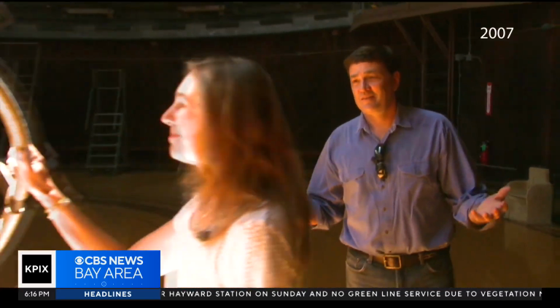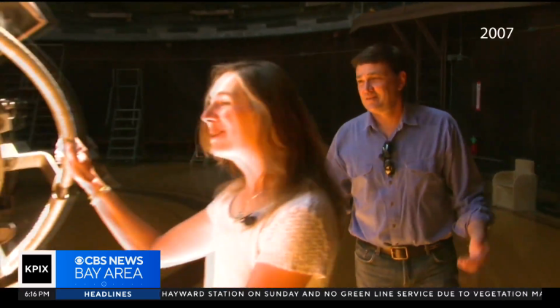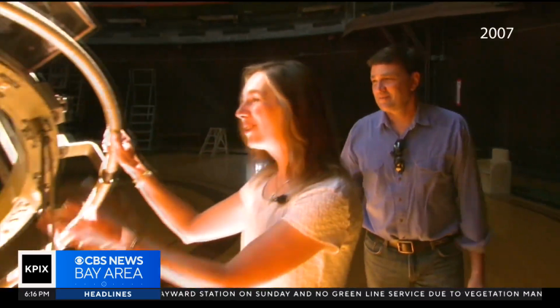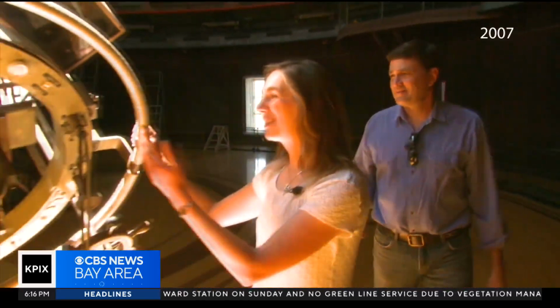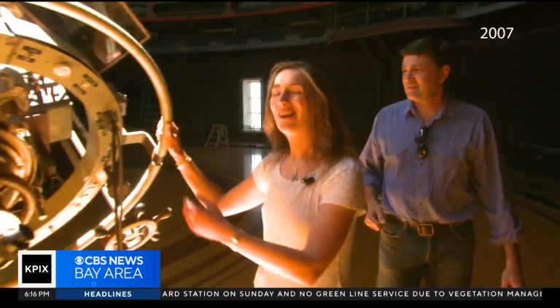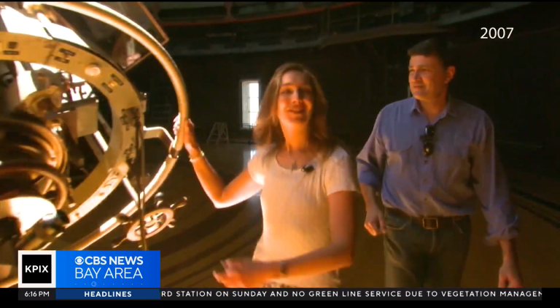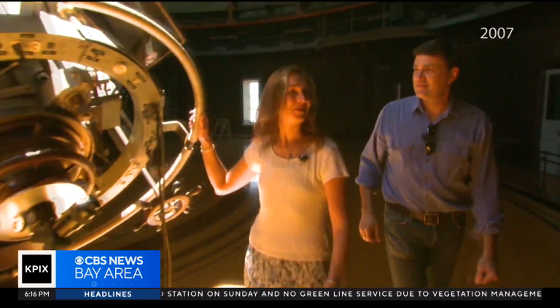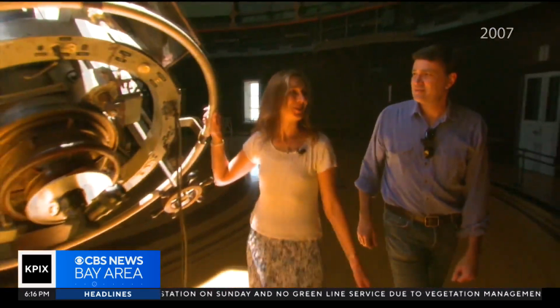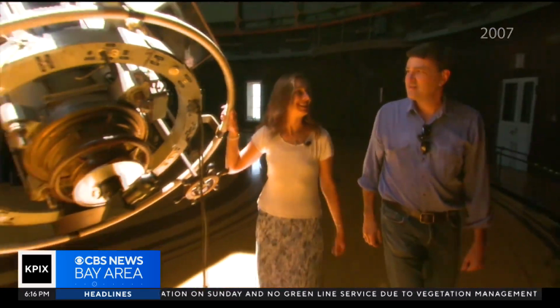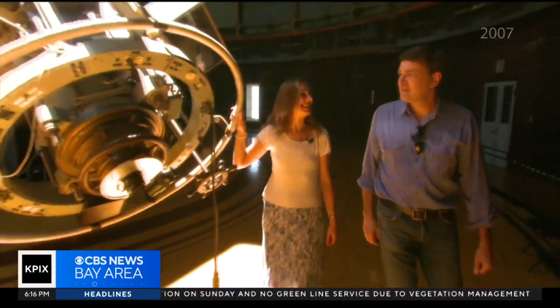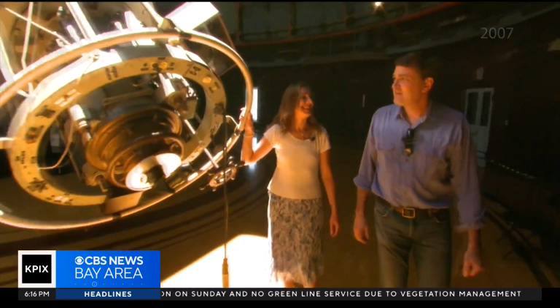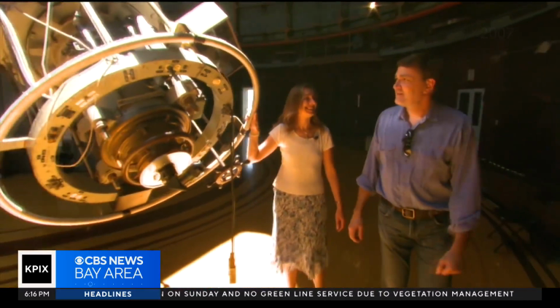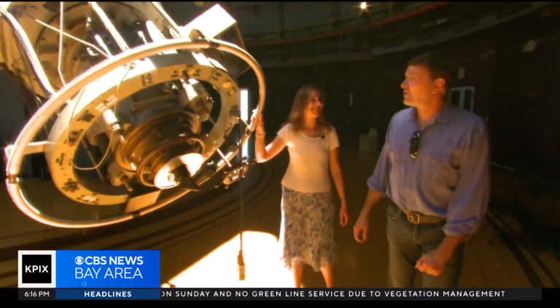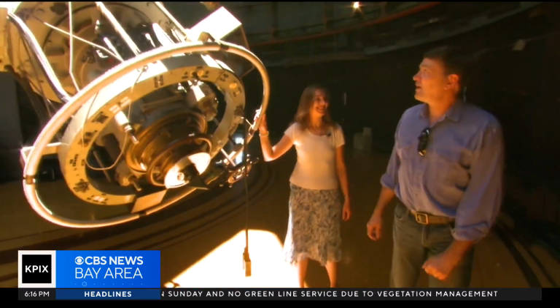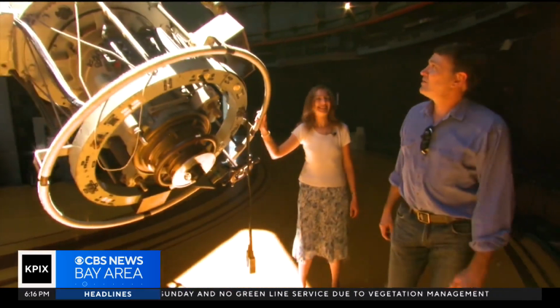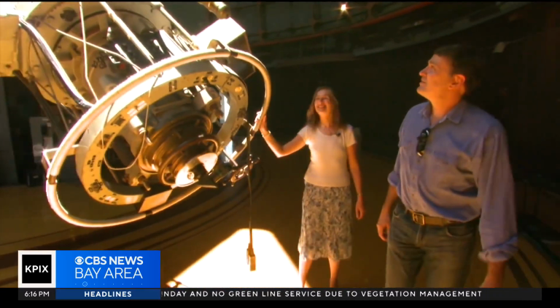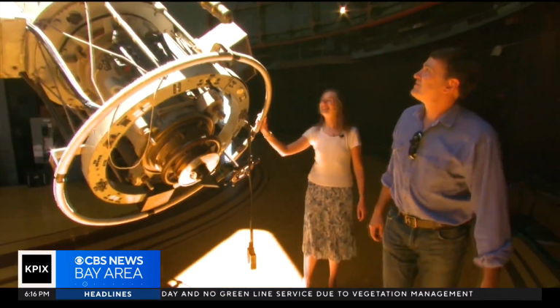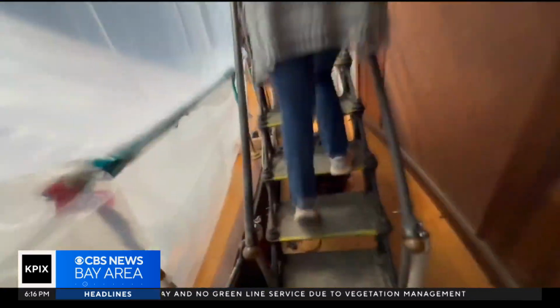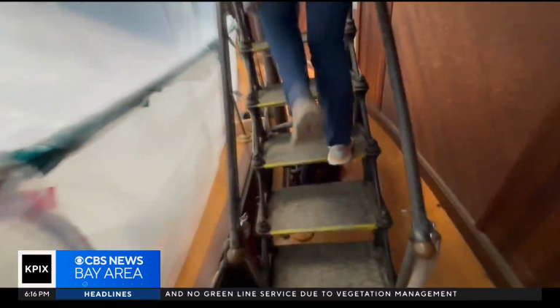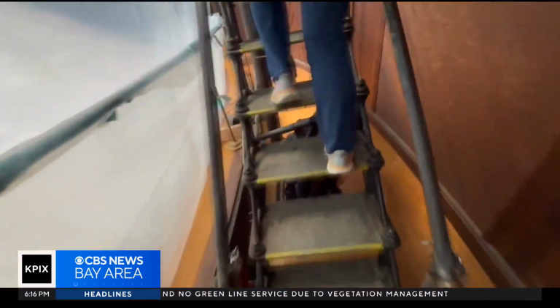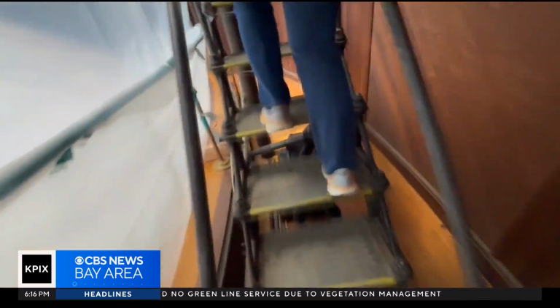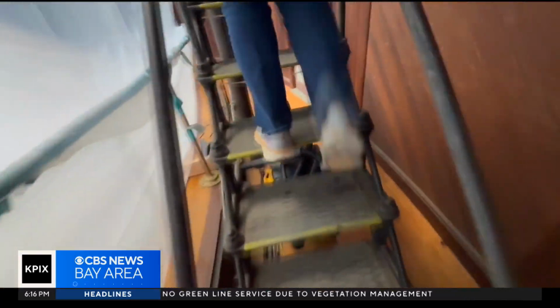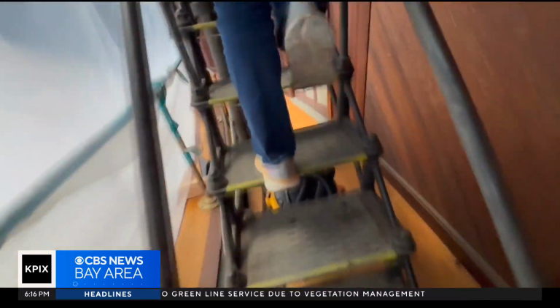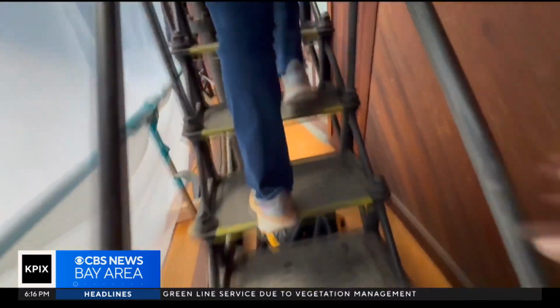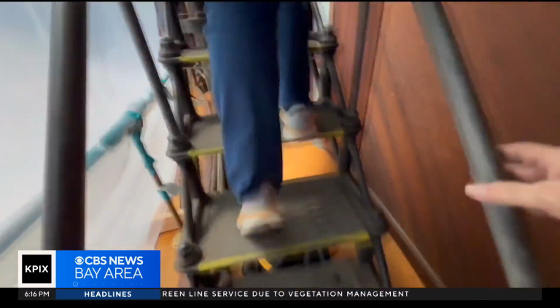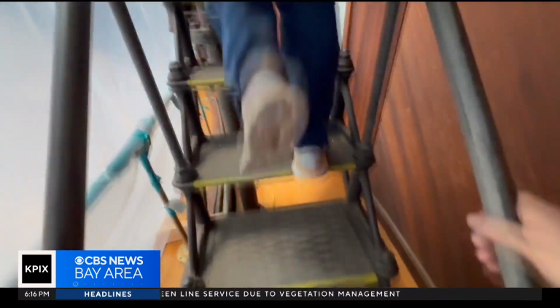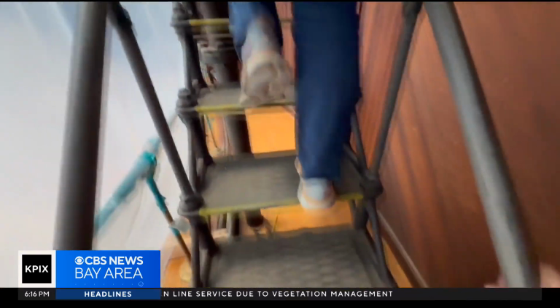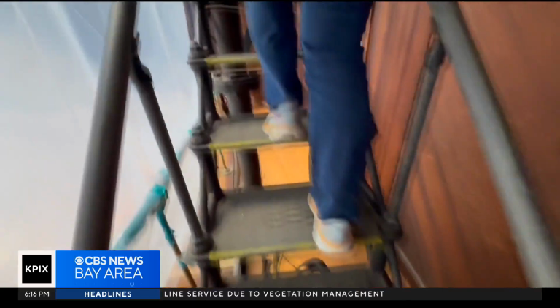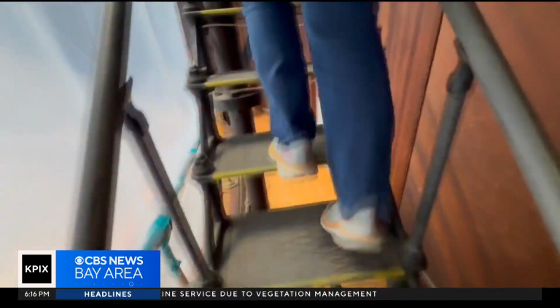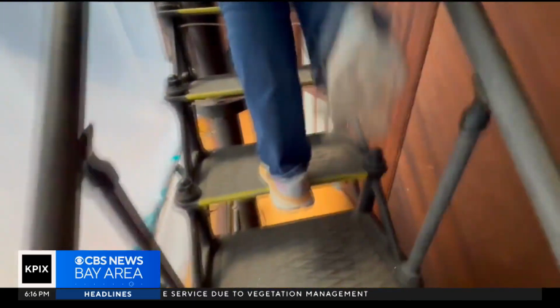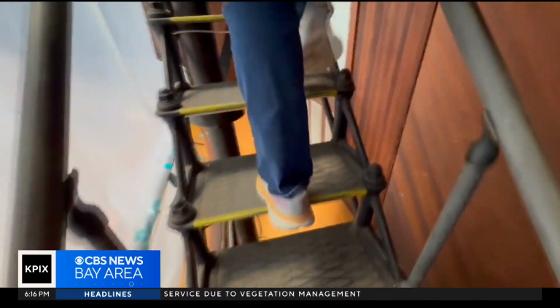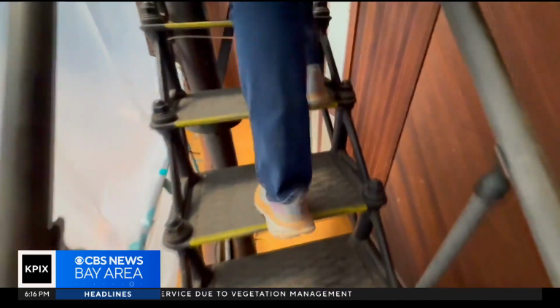The pinnacle of technology for the 1880s — it's a precious piece of historic equipment.